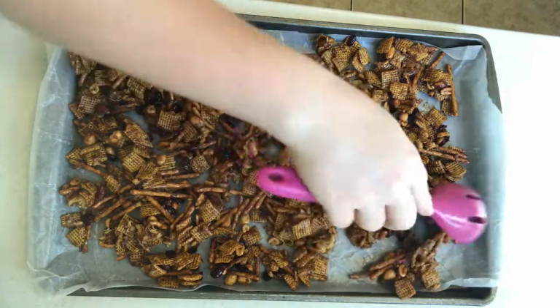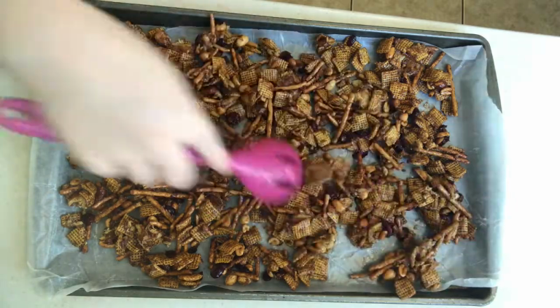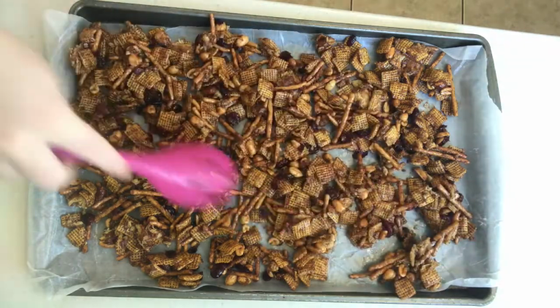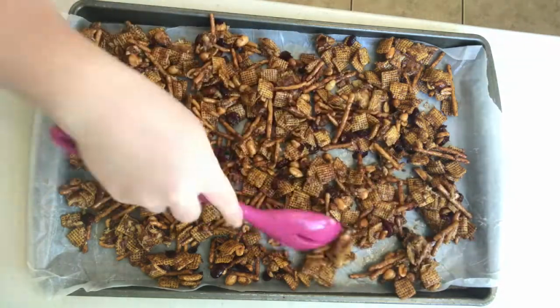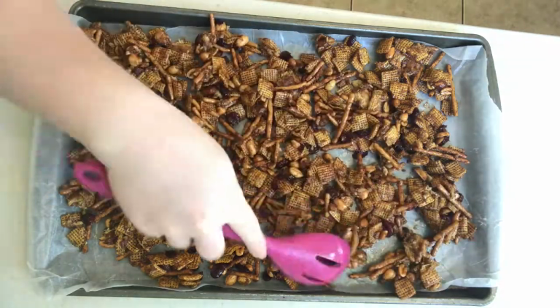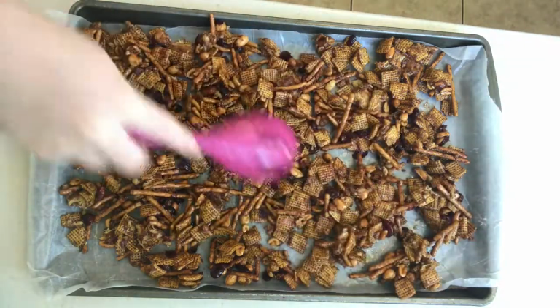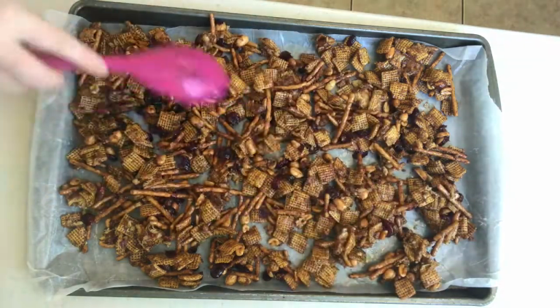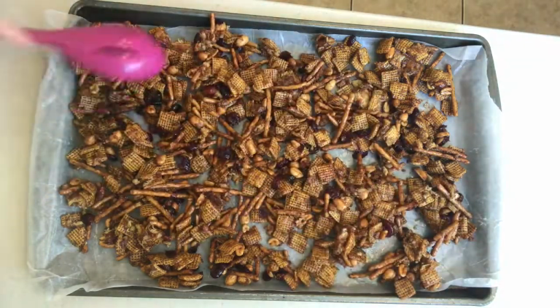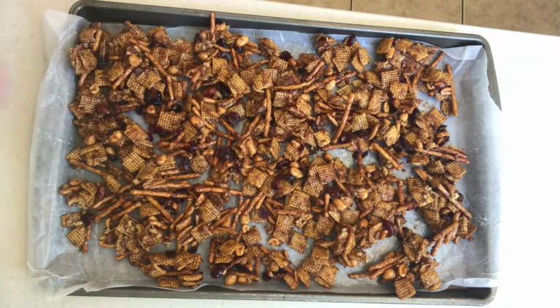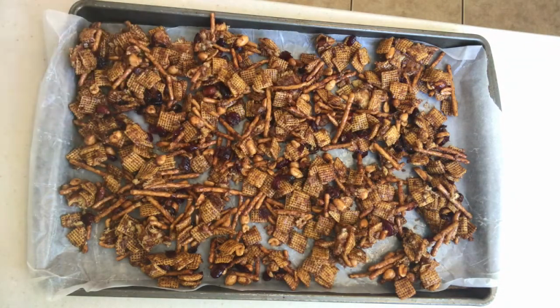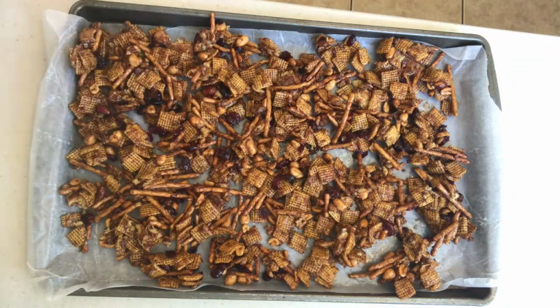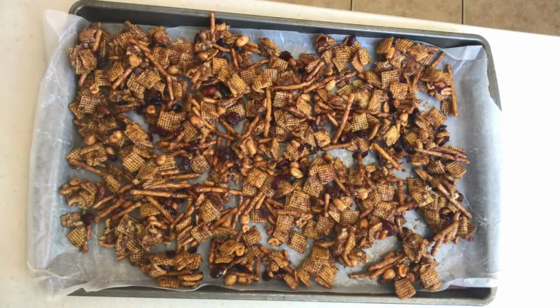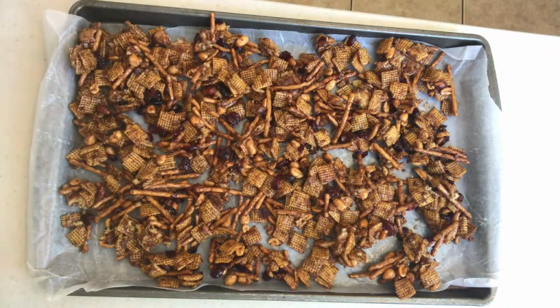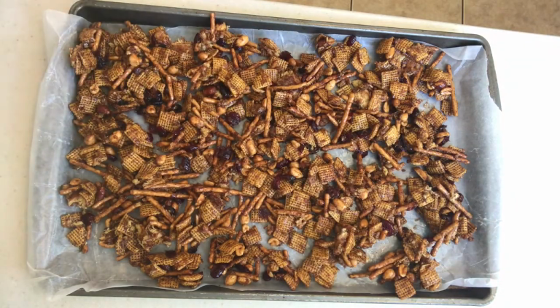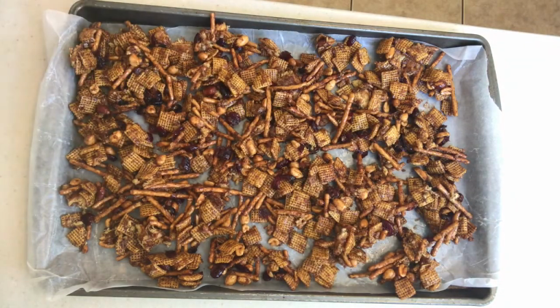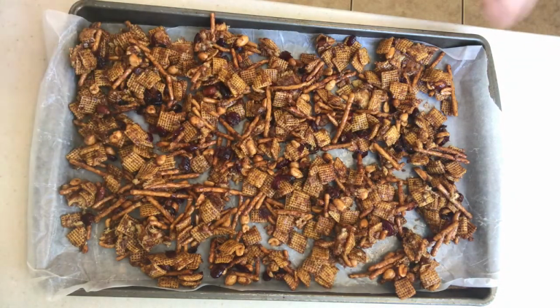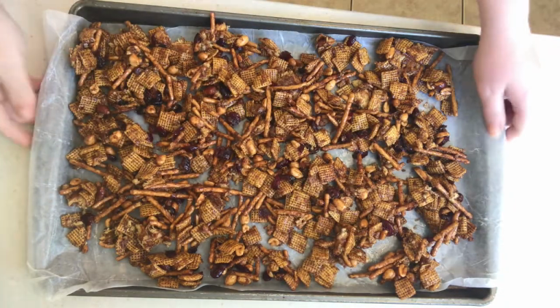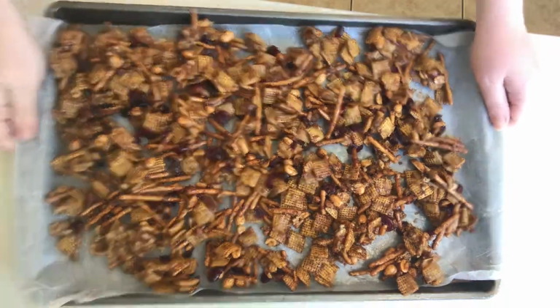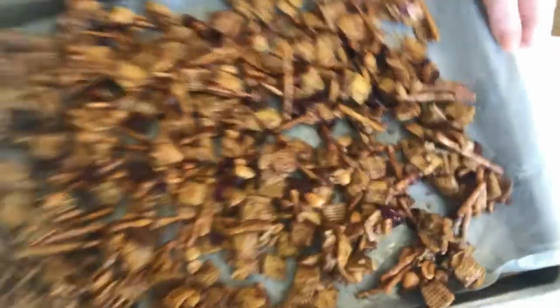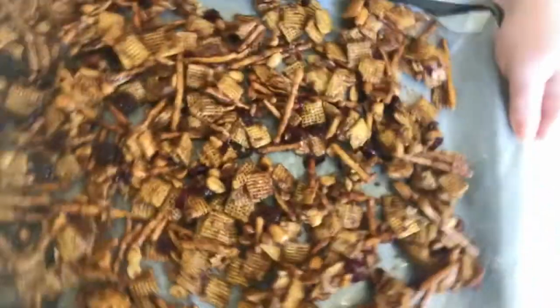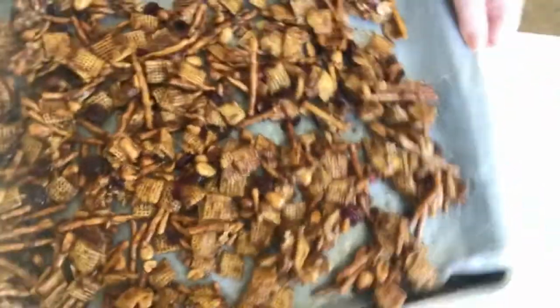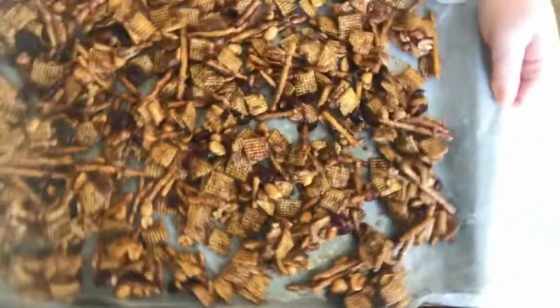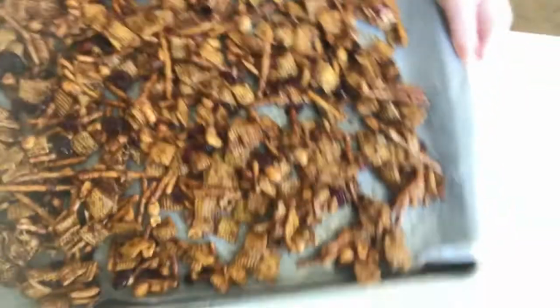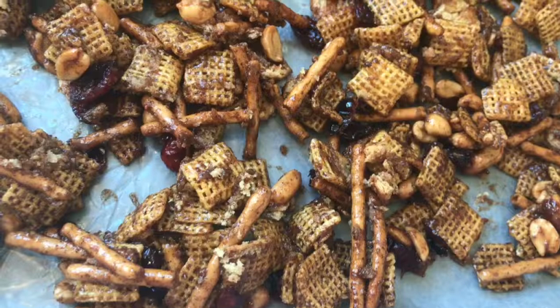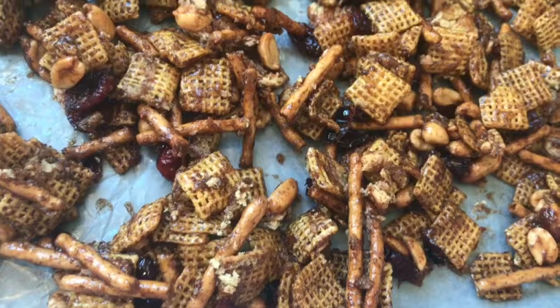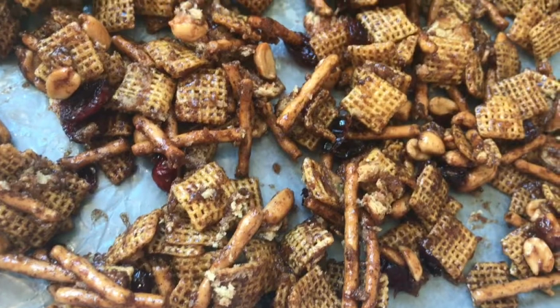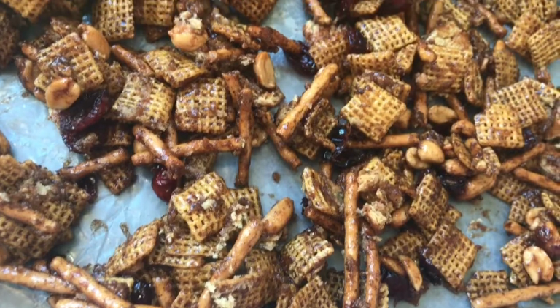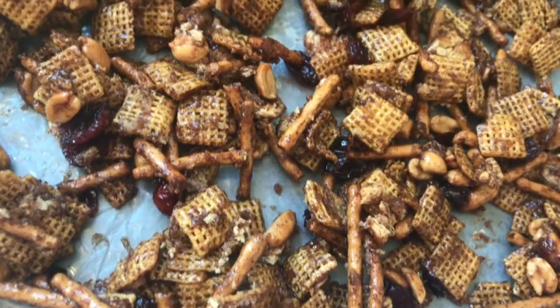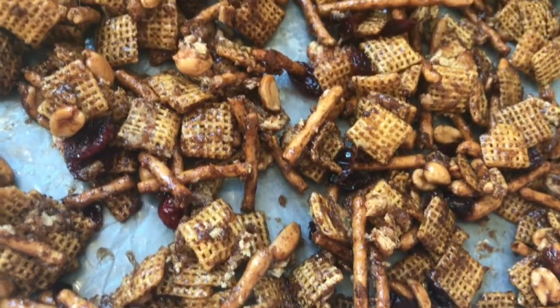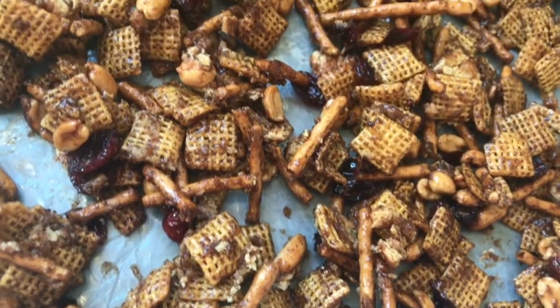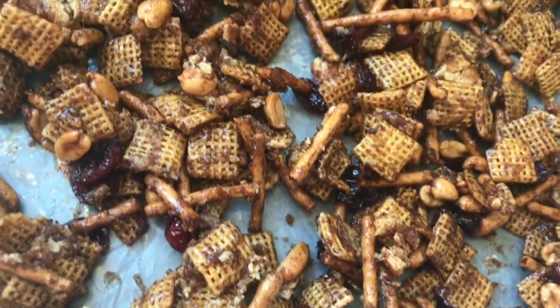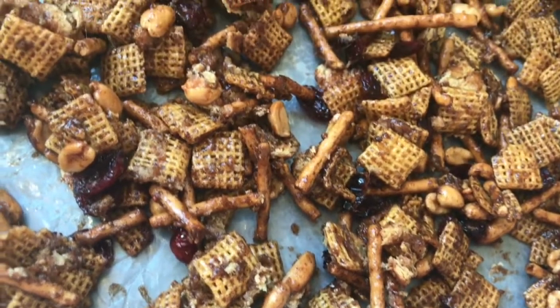This is perfect to take along in a little treat bag for trick-or-treating. It's a healthier alternative than candy, will actually fill your kiddos up, and they will like it because it is sweet and tastes like pumpkin.